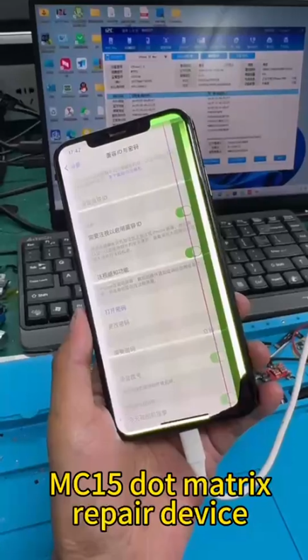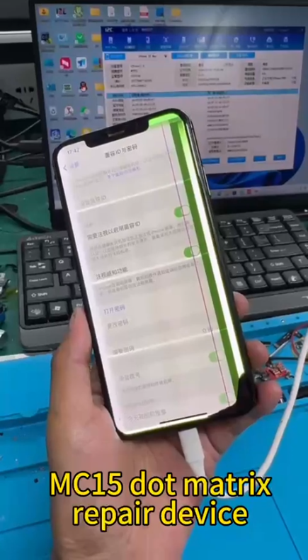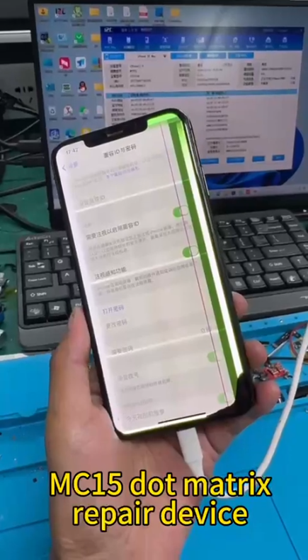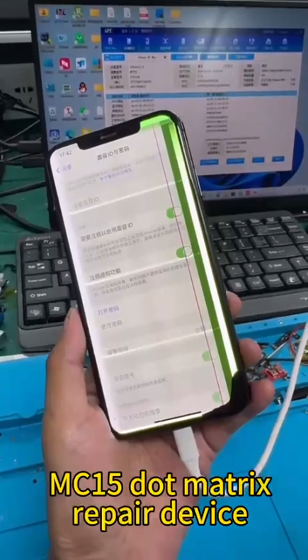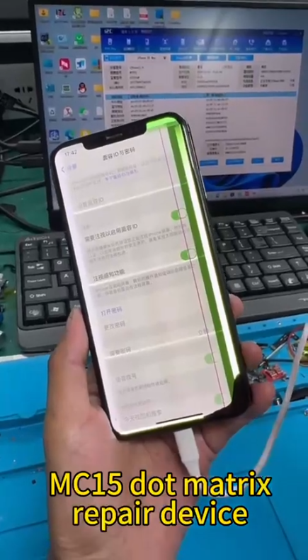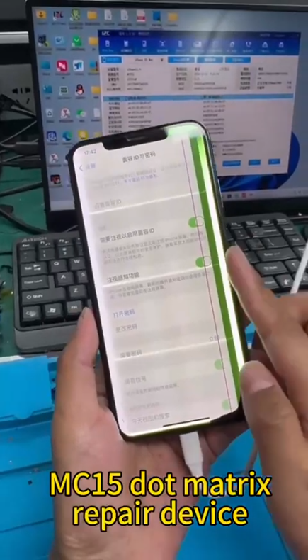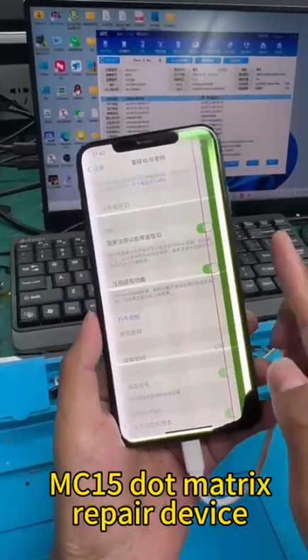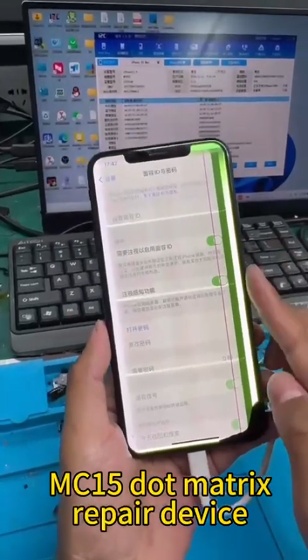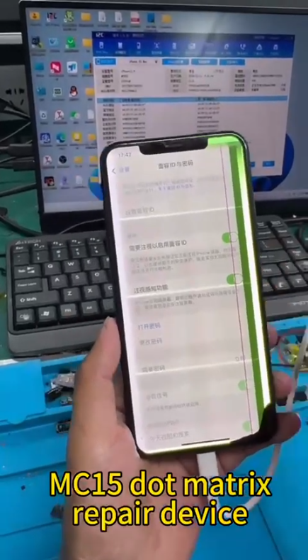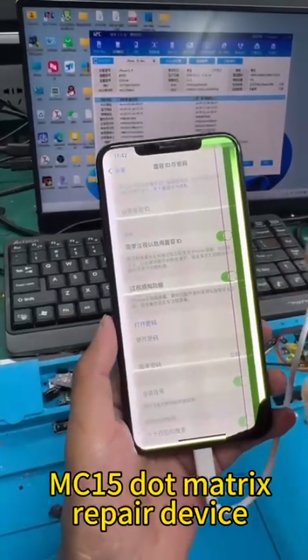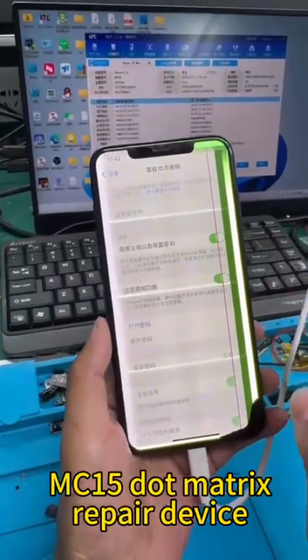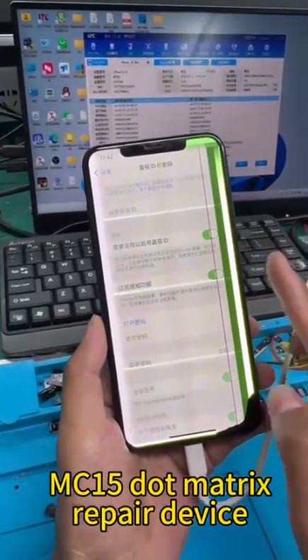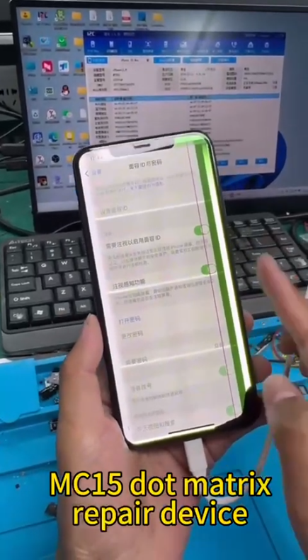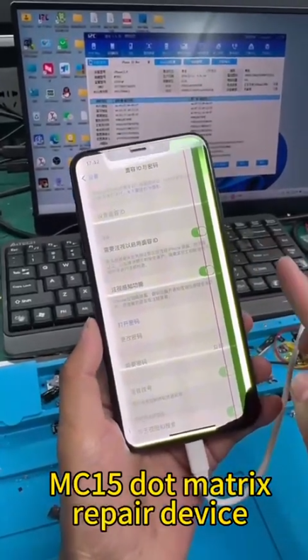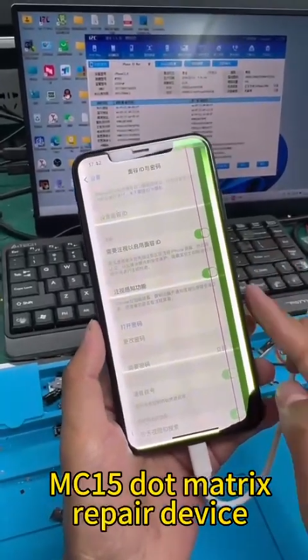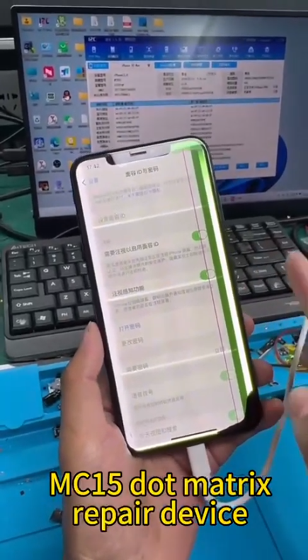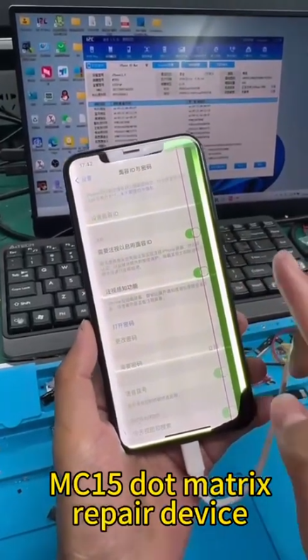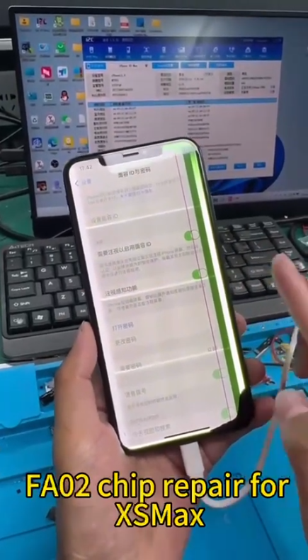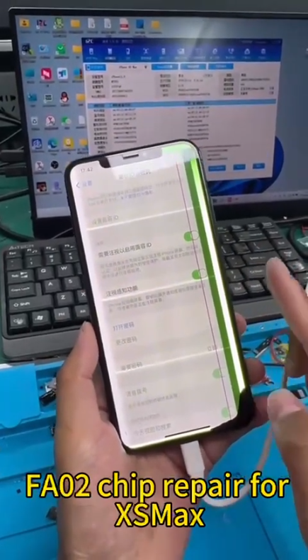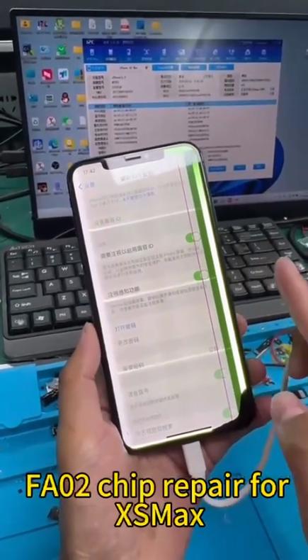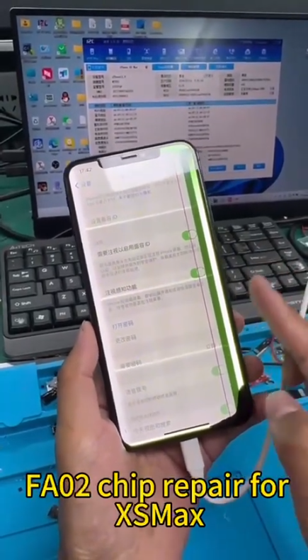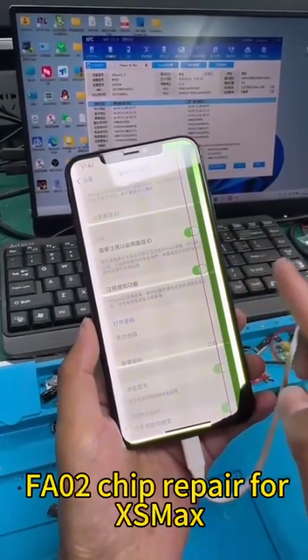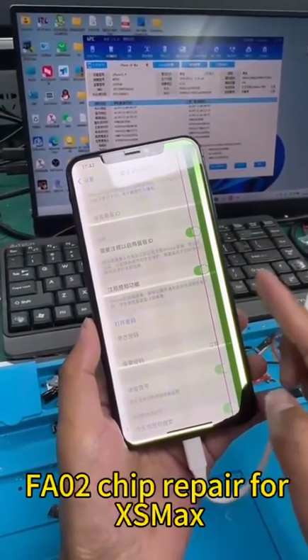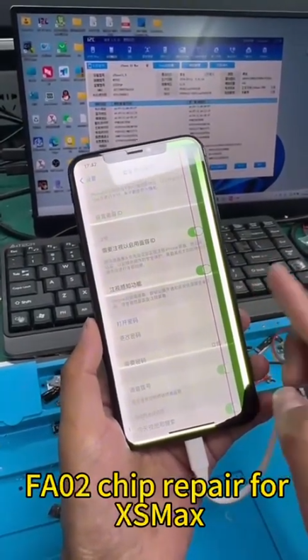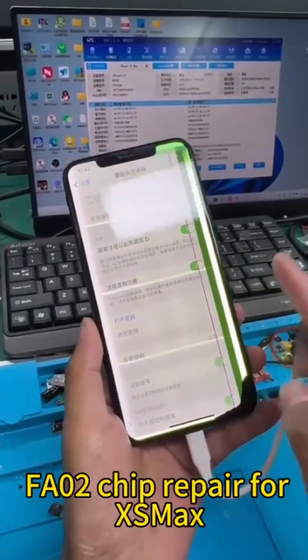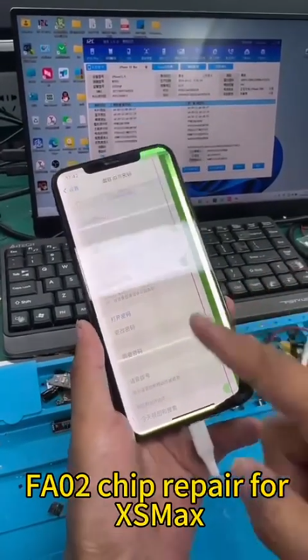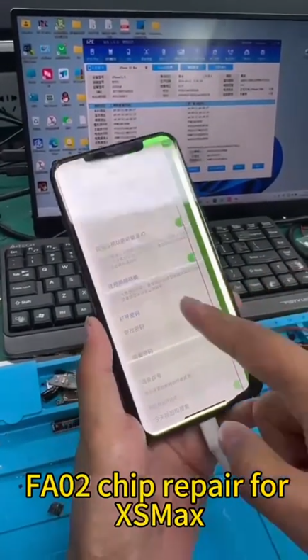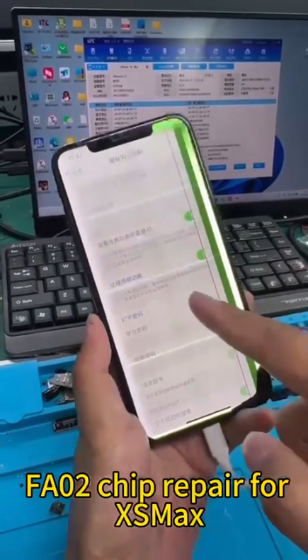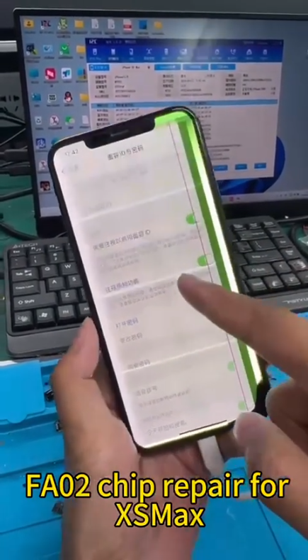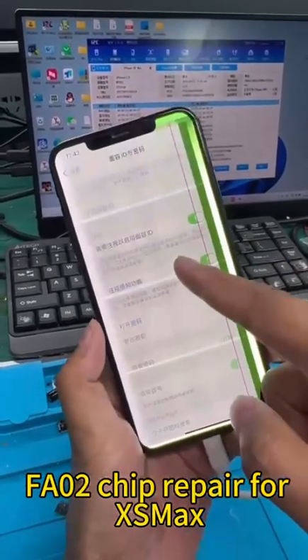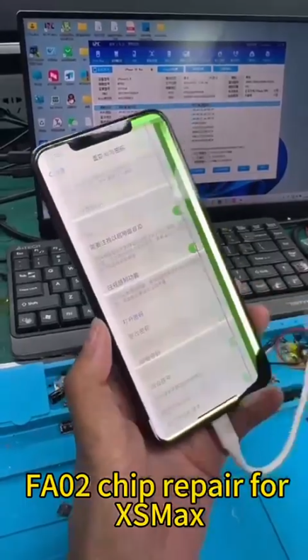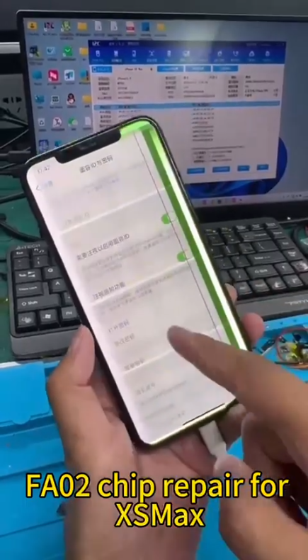MC-15 Matrix Repair Device FA-02 Chip Repair for XS Max.